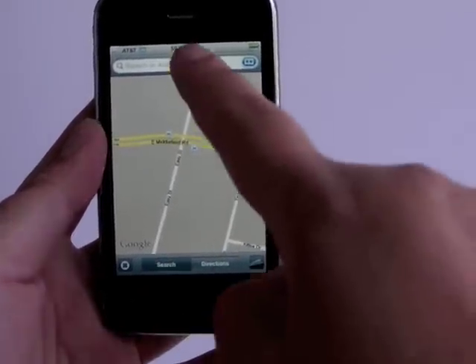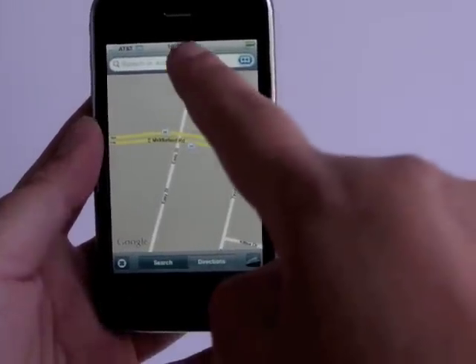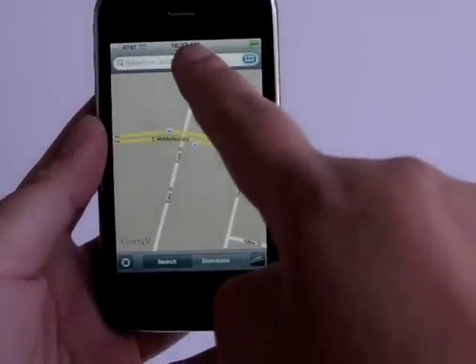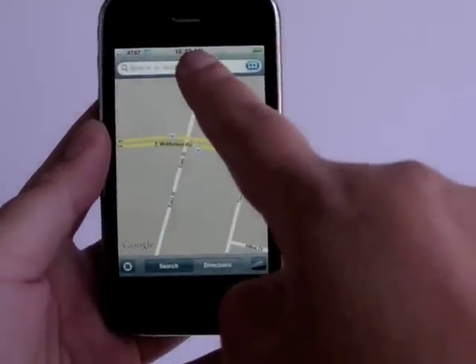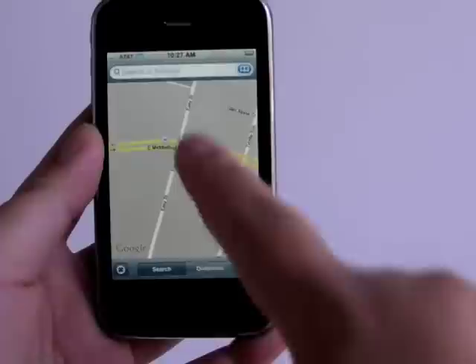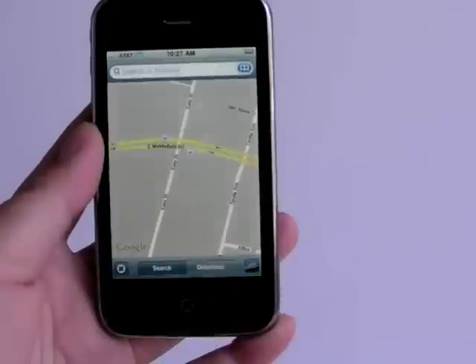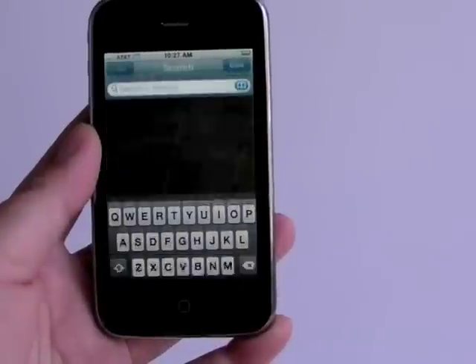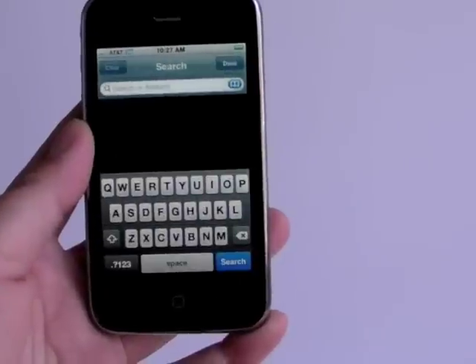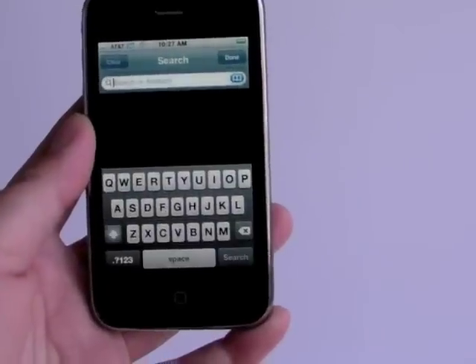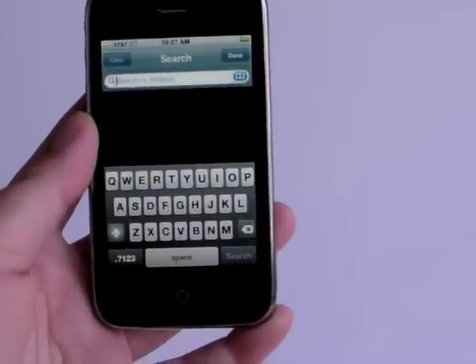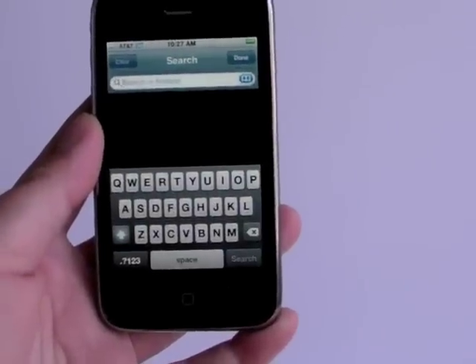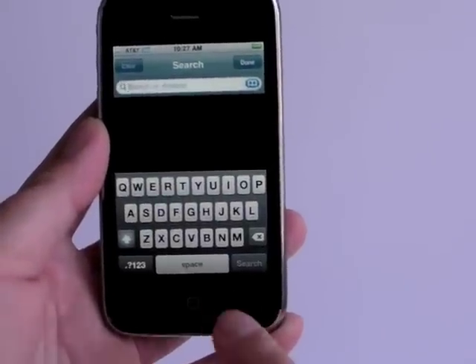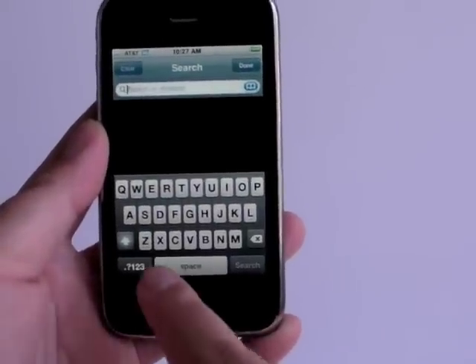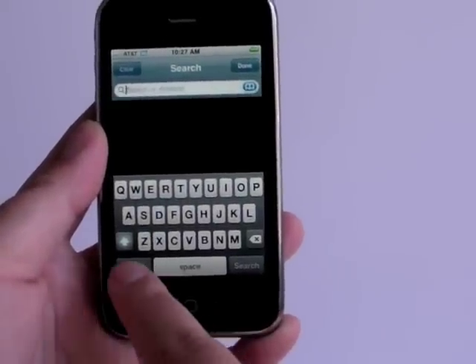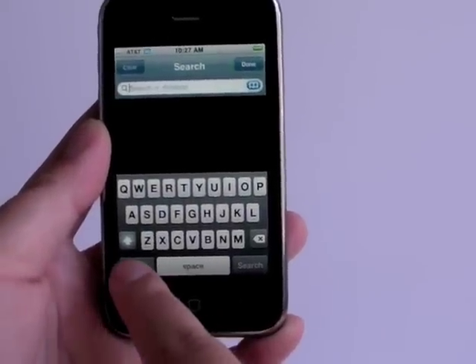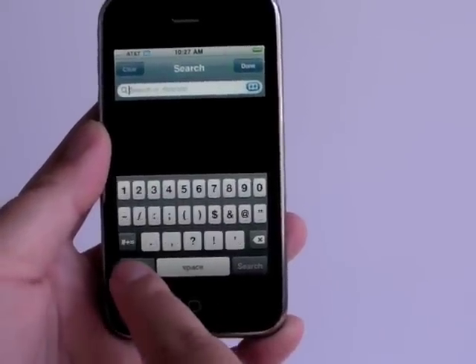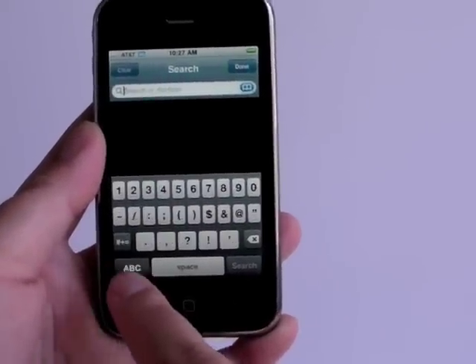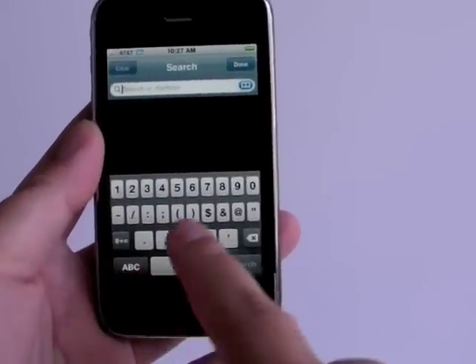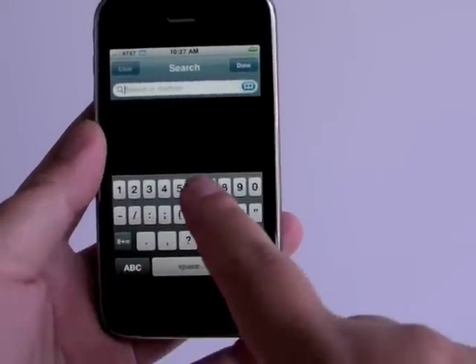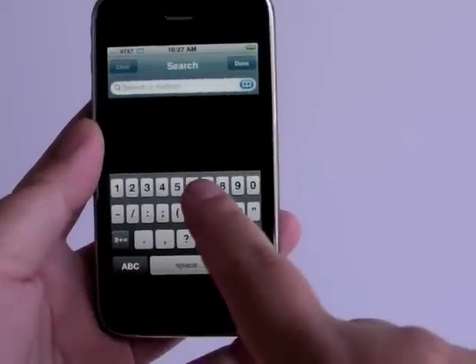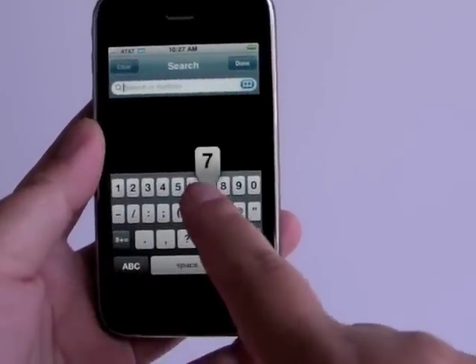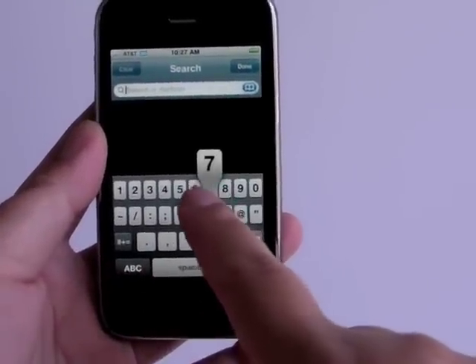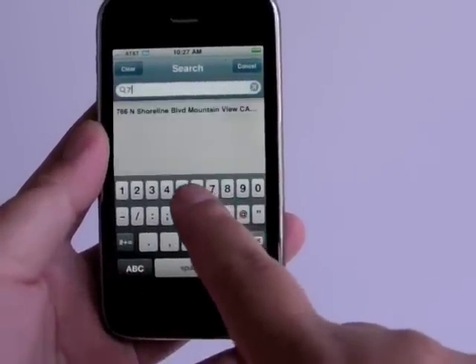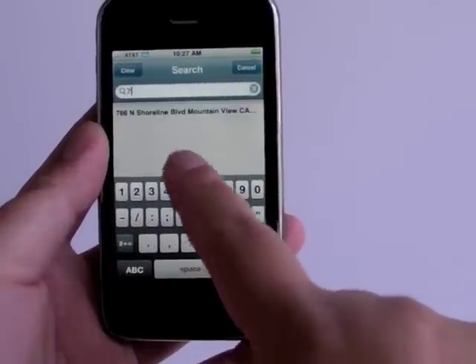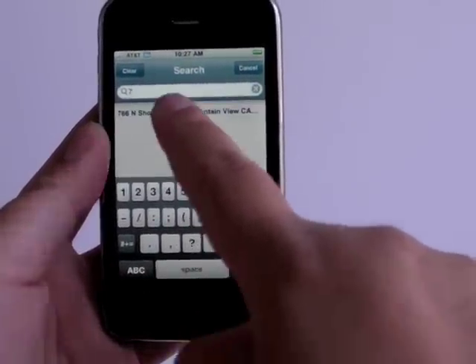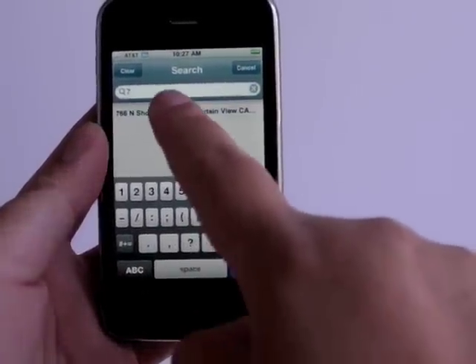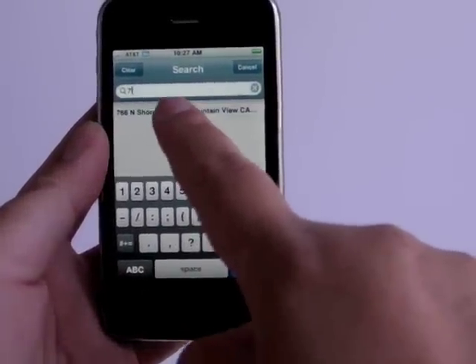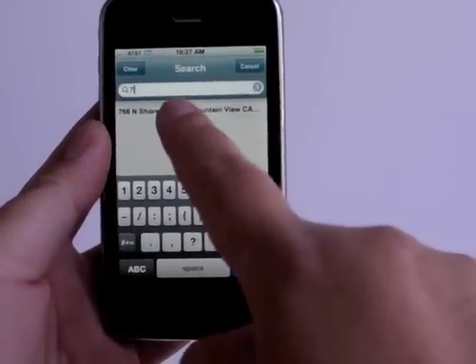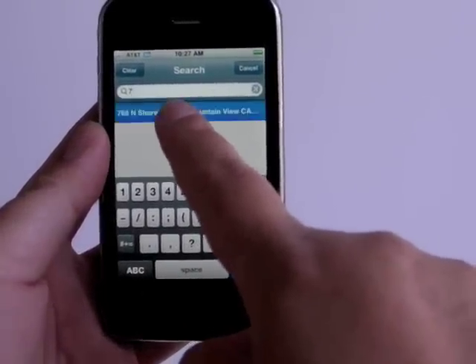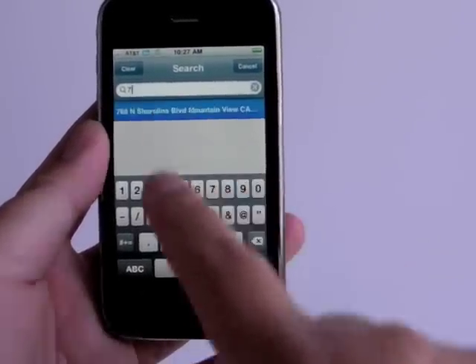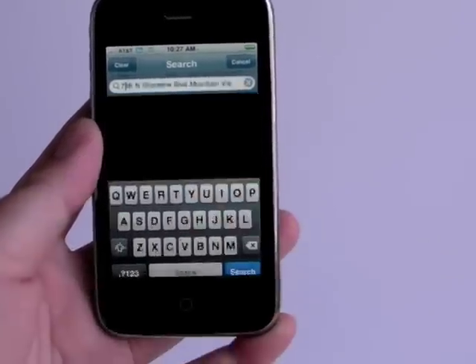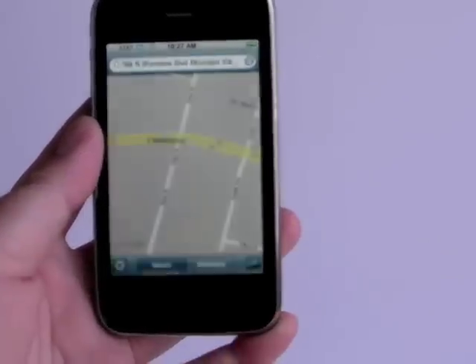You can search locations, and the maps will pinpoint that location.